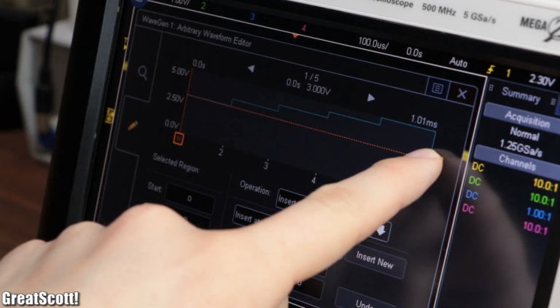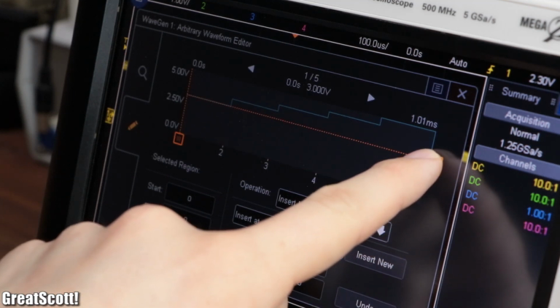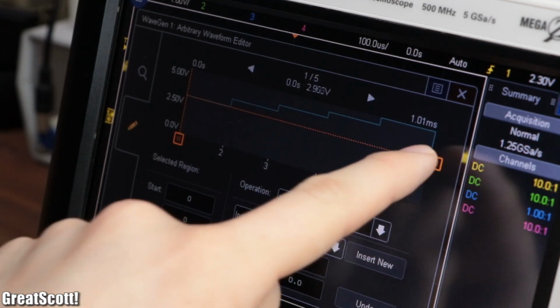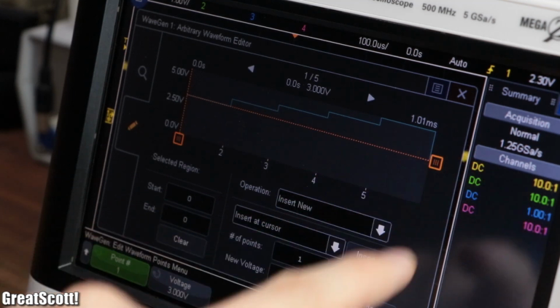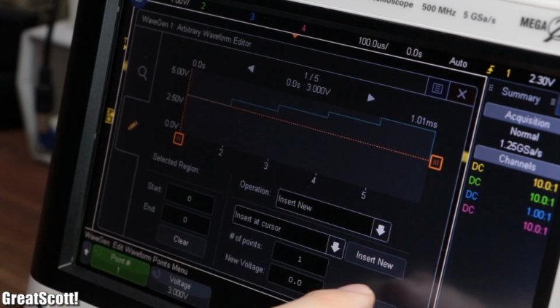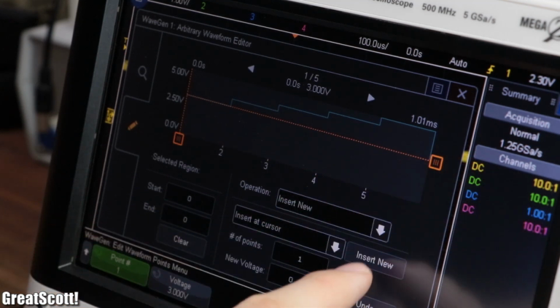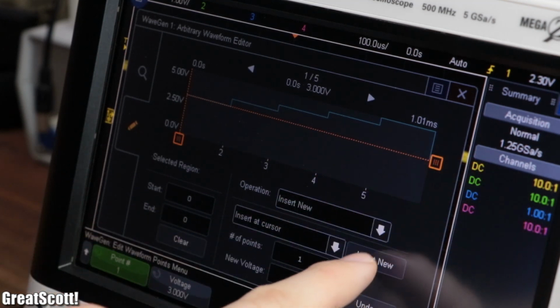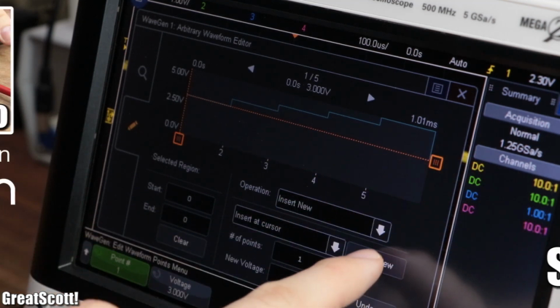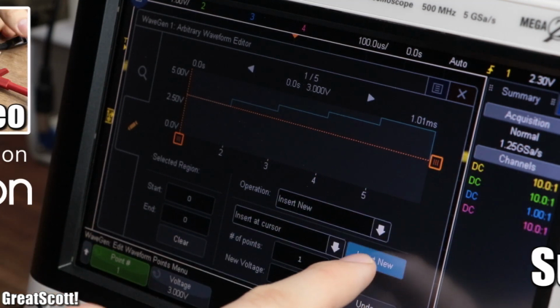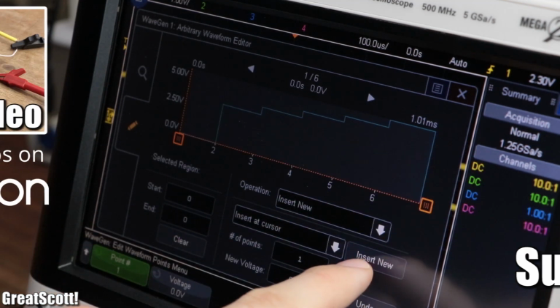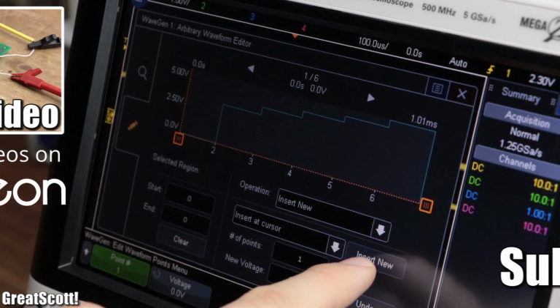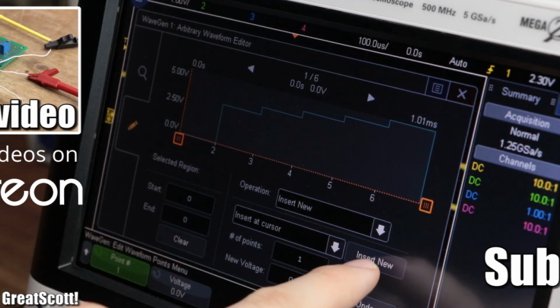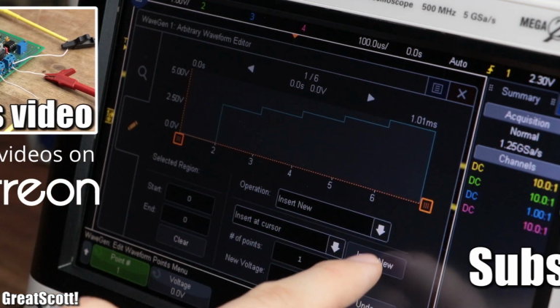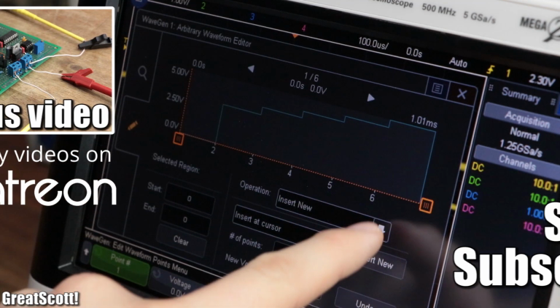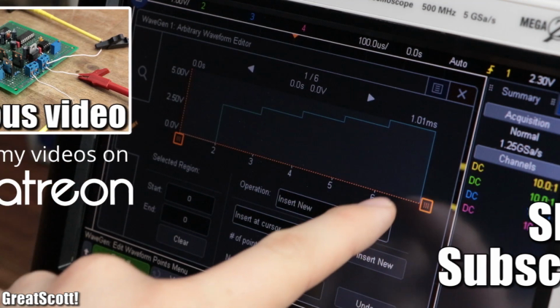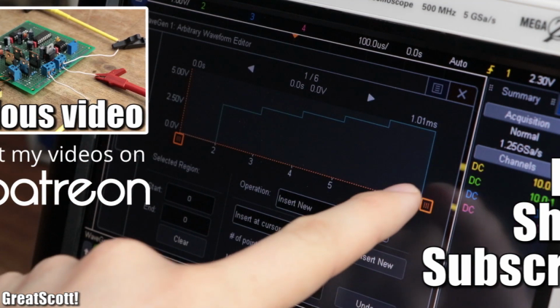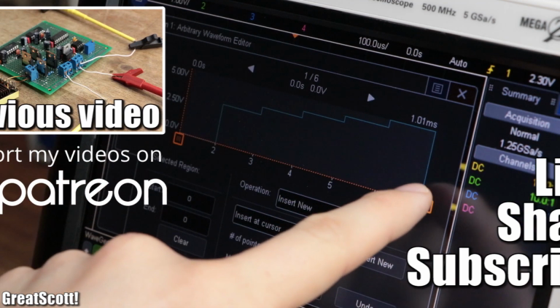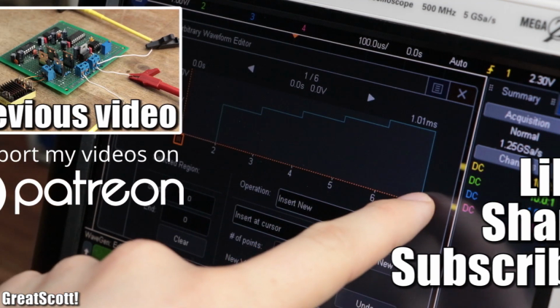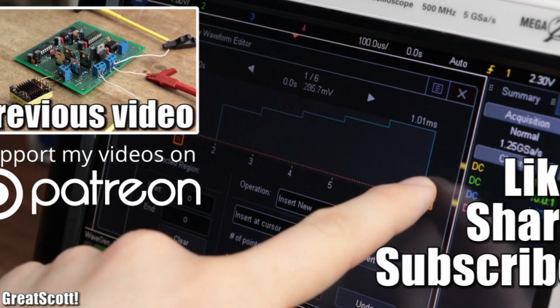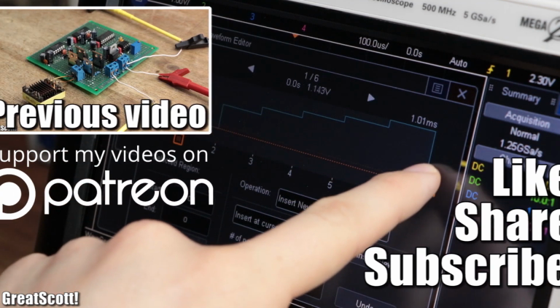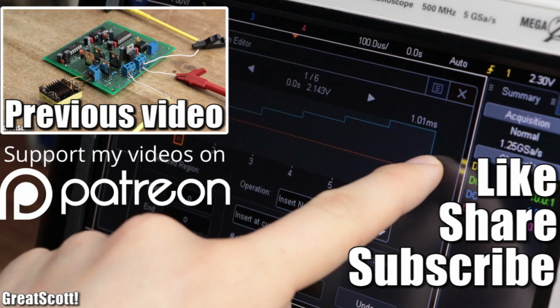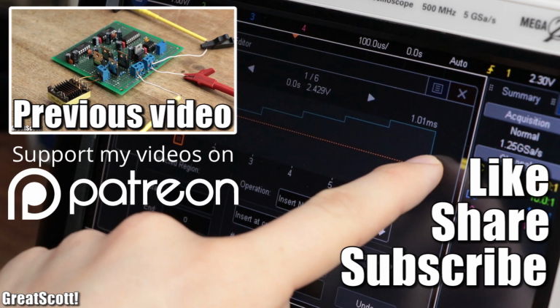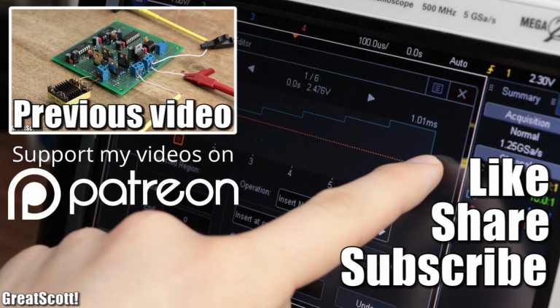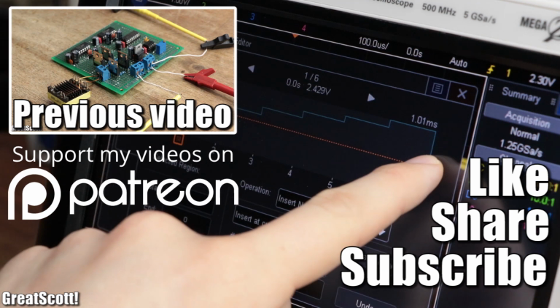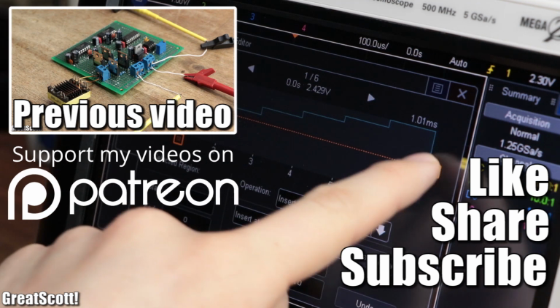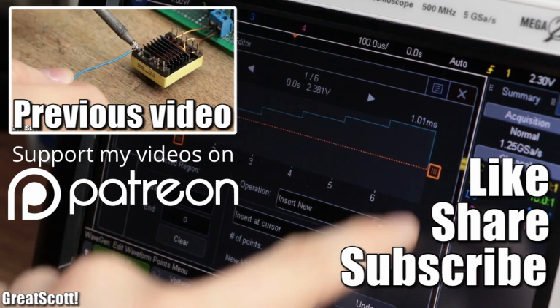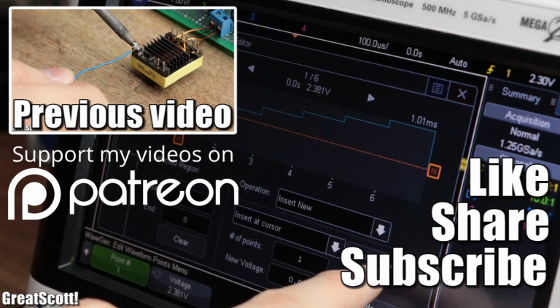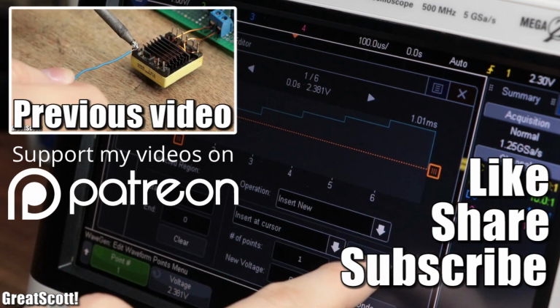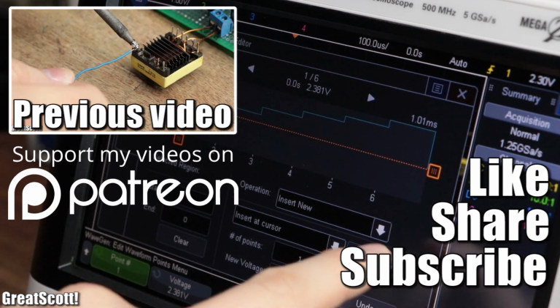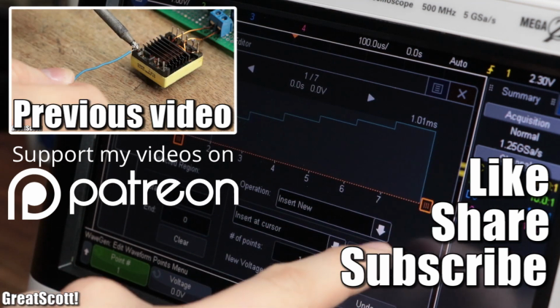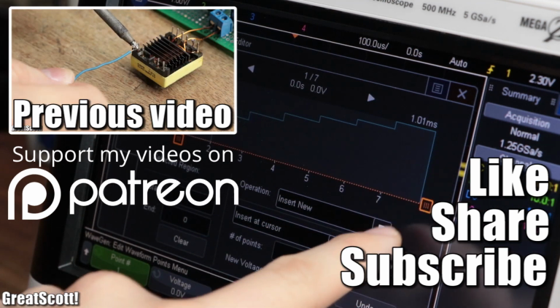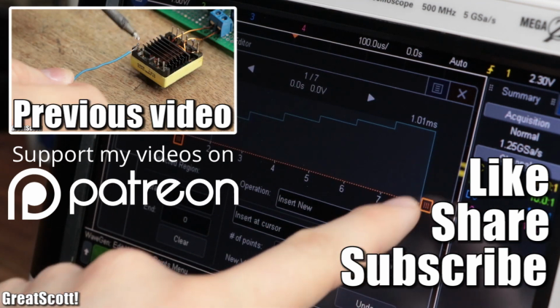Until then, don't forget to like, share, and subscribe. Stay creative, and I will see you next time.